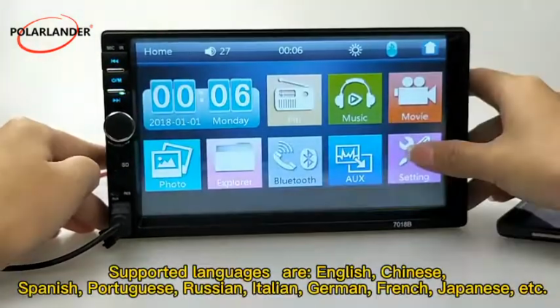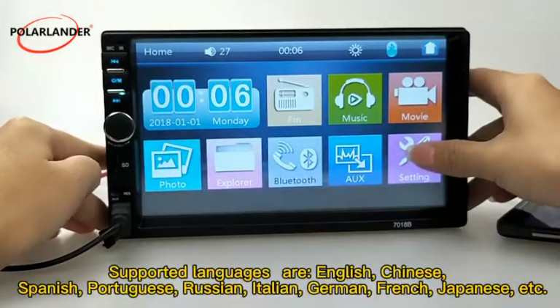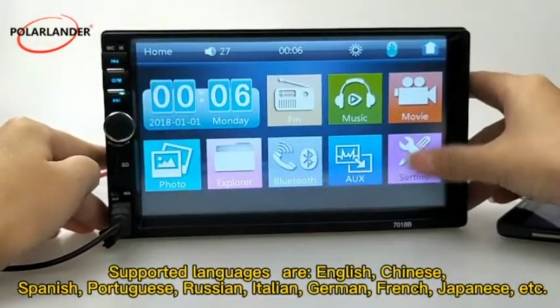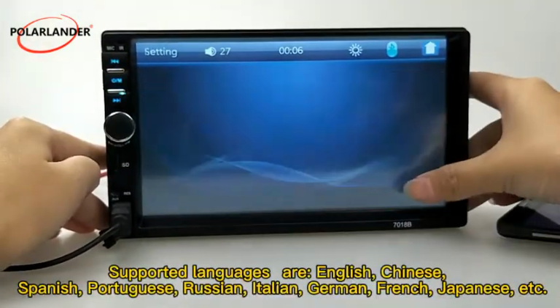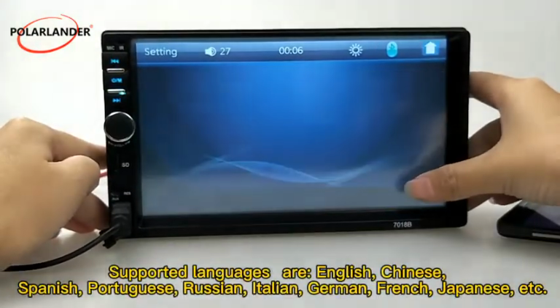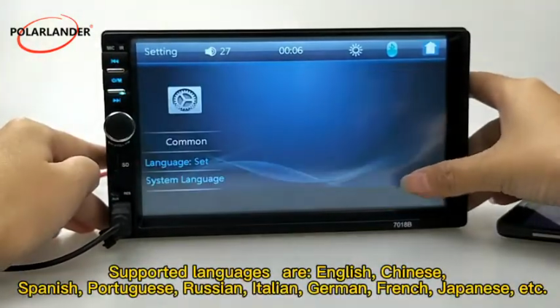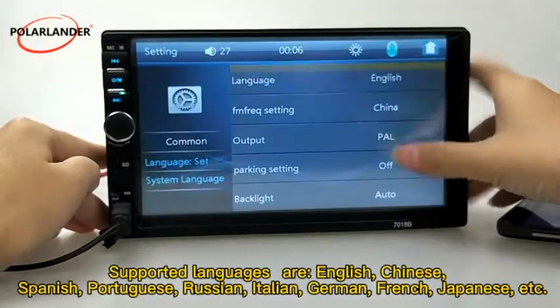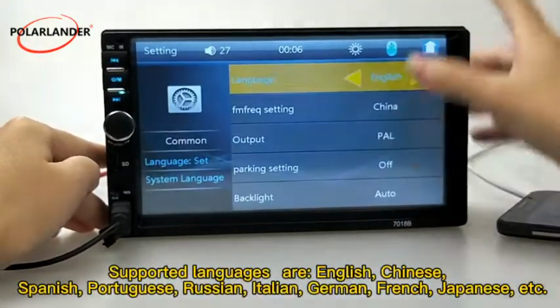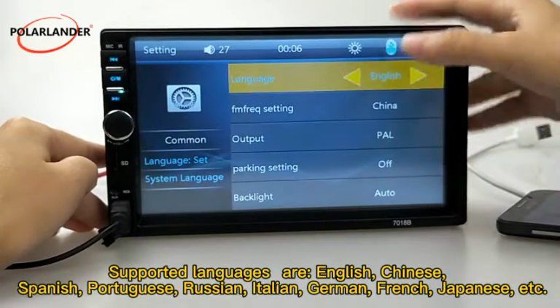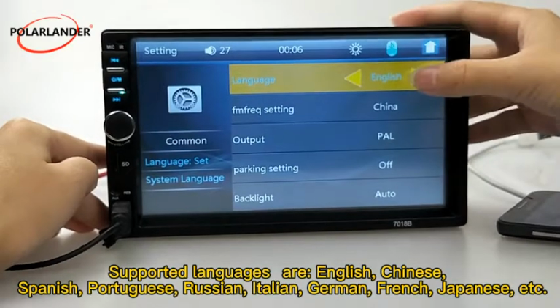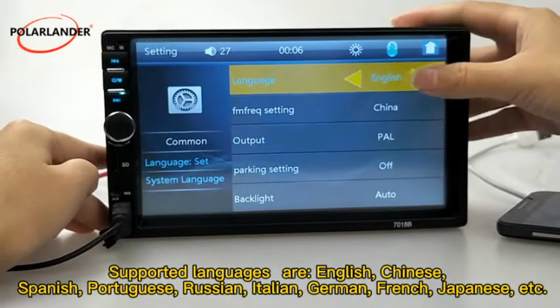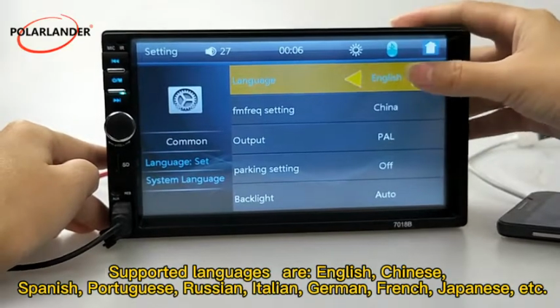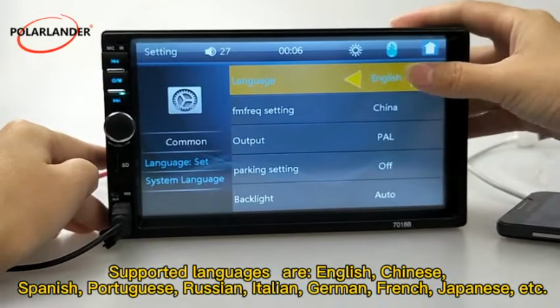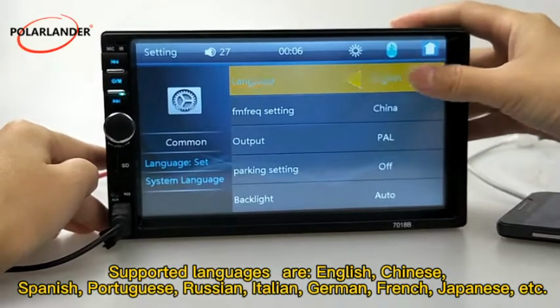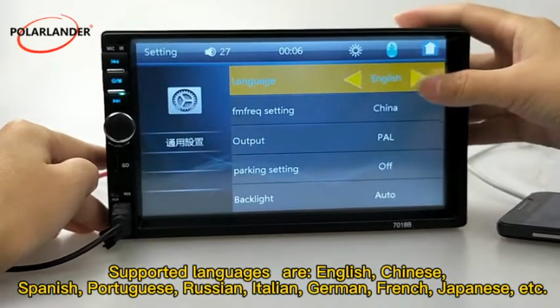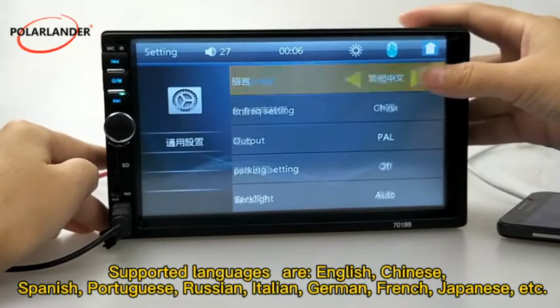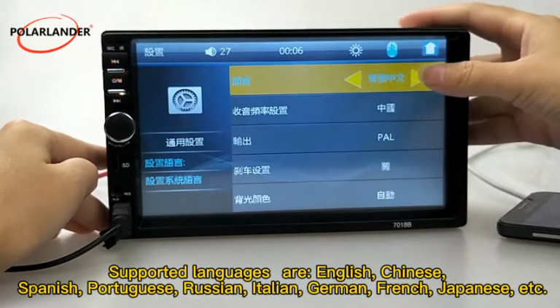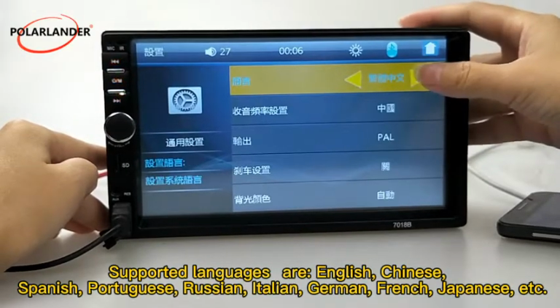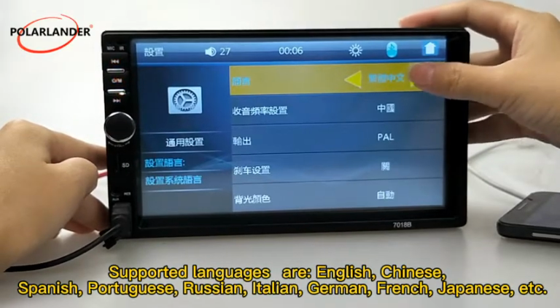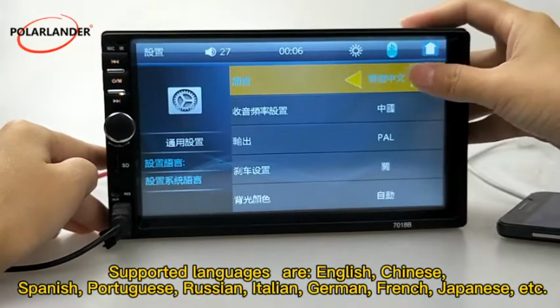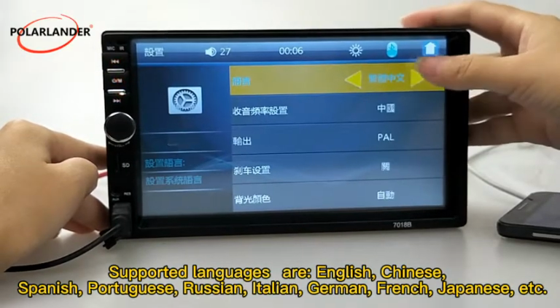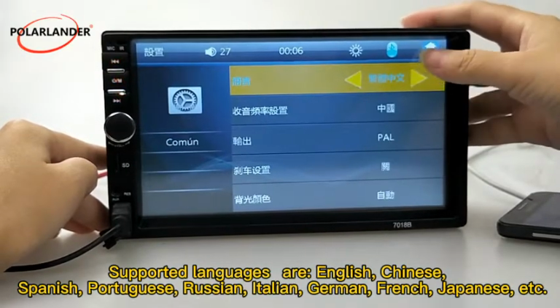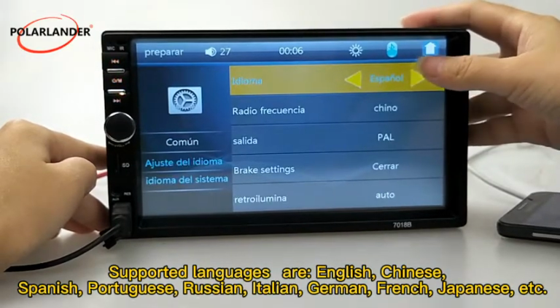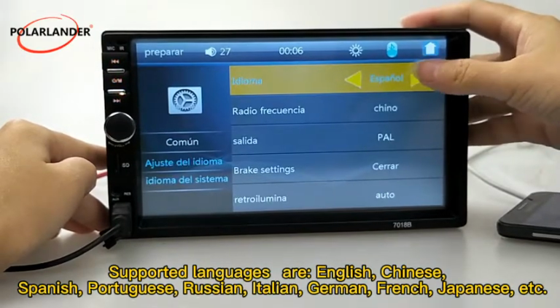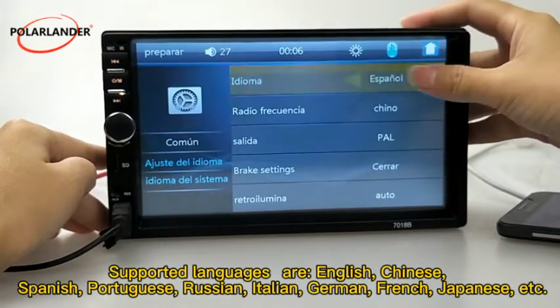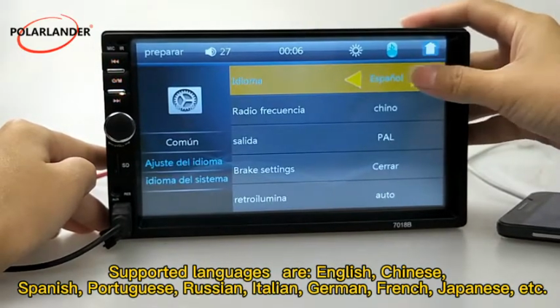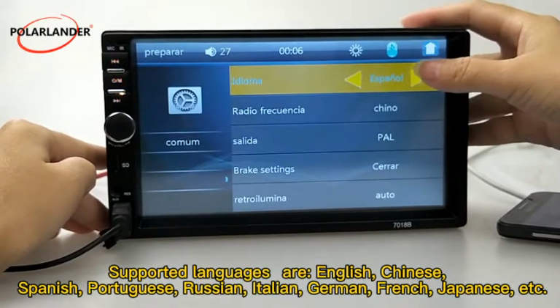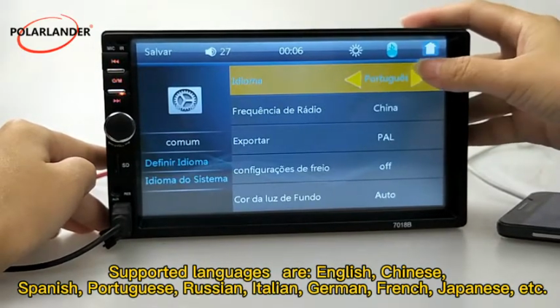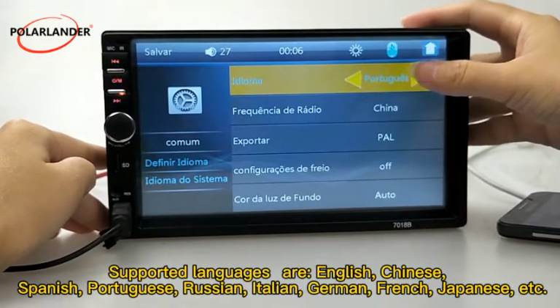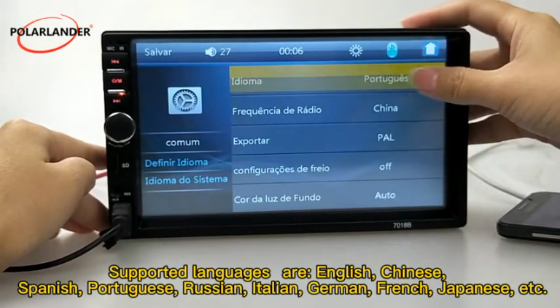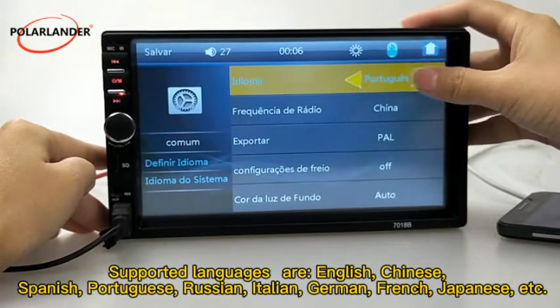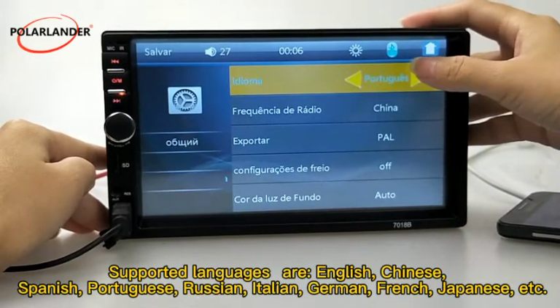Supported languages are English, Chinese, Spanish, Portuguese, Russian, Italian, German, French, Japanese, etc.